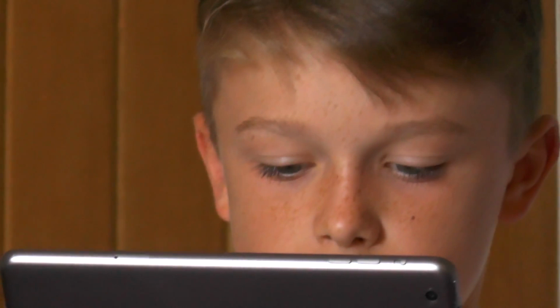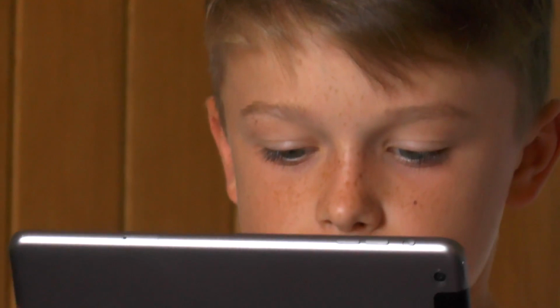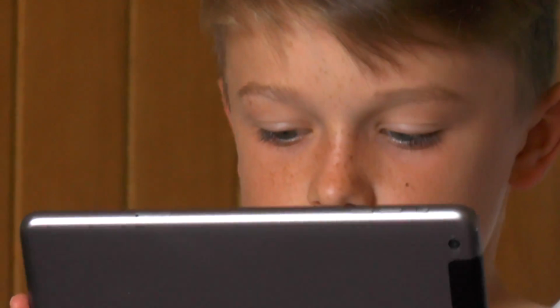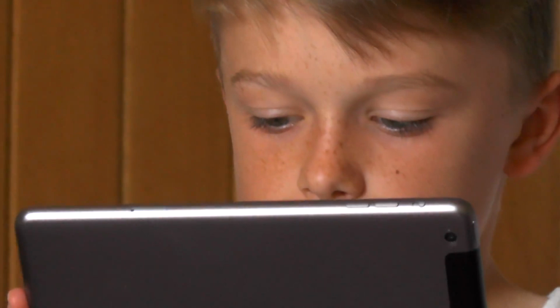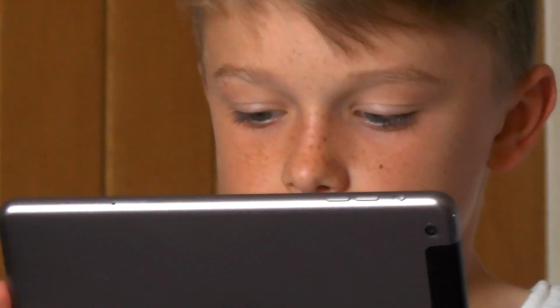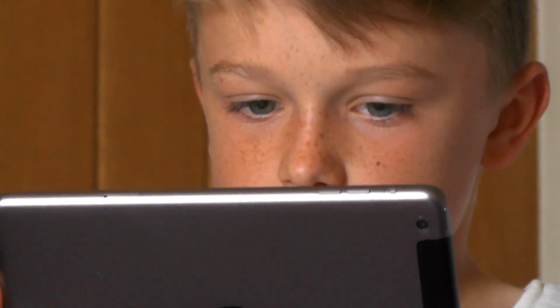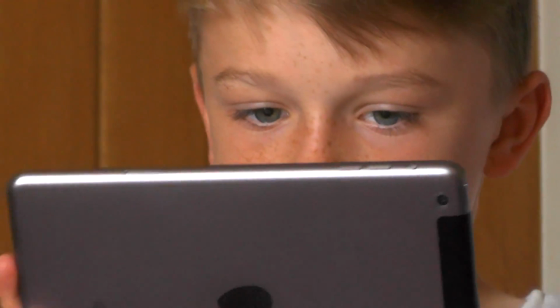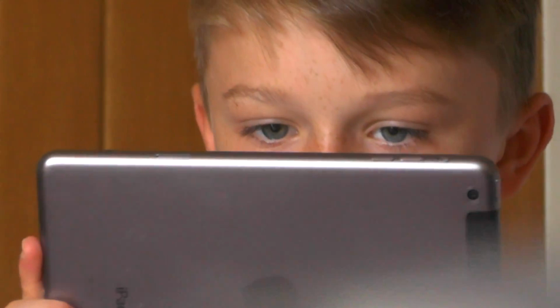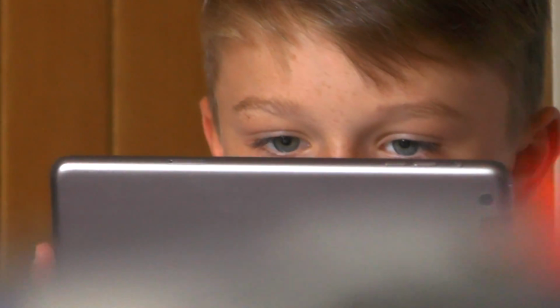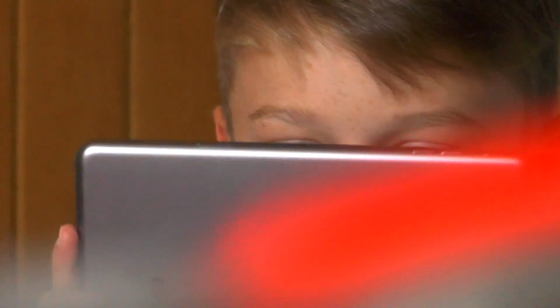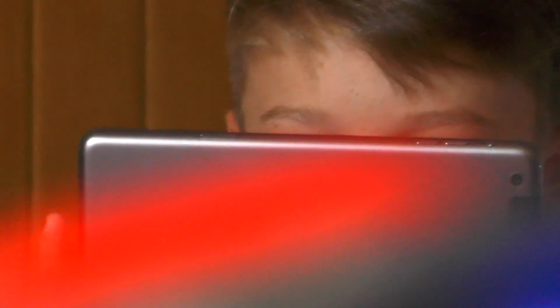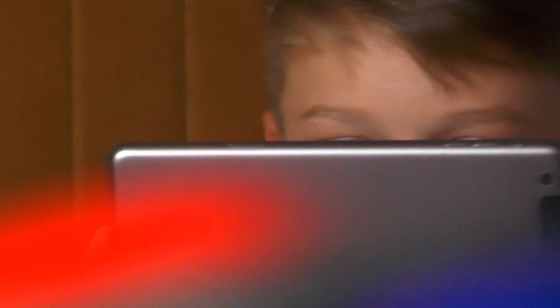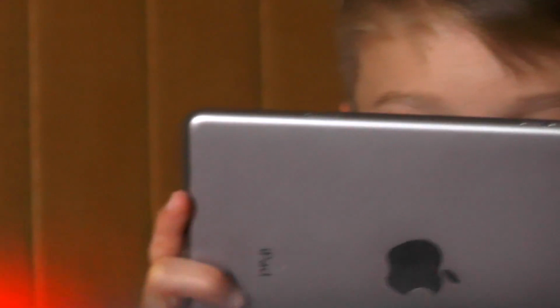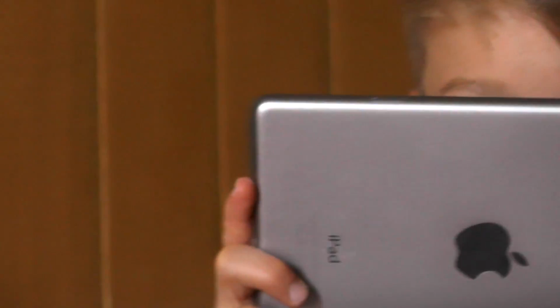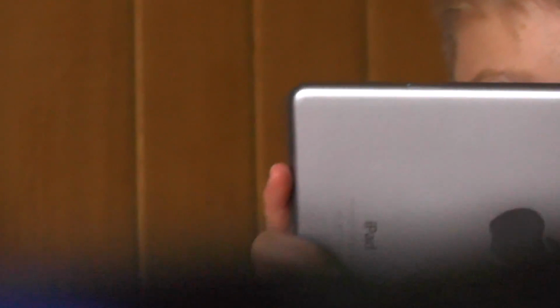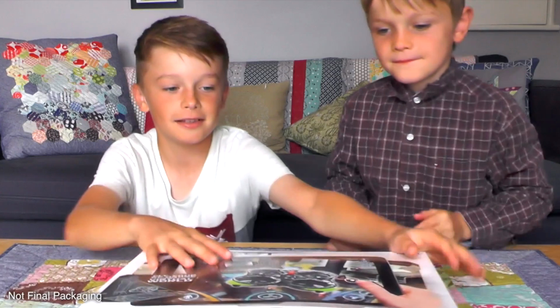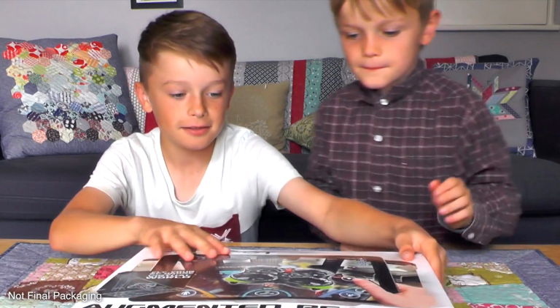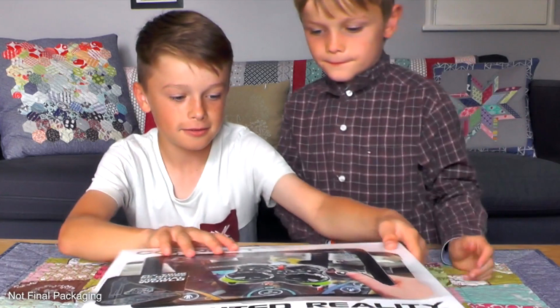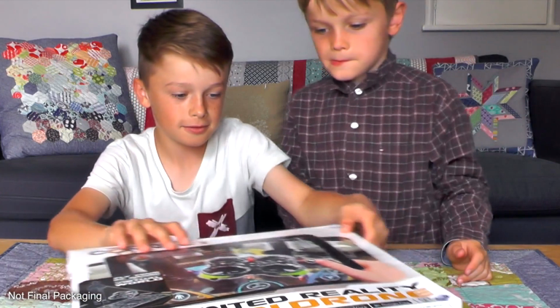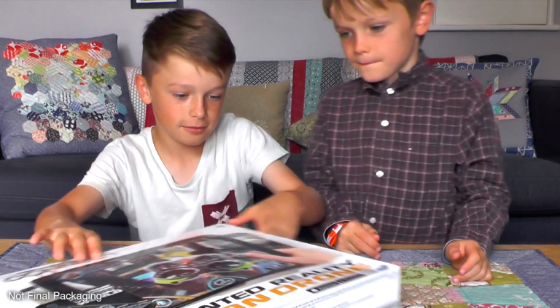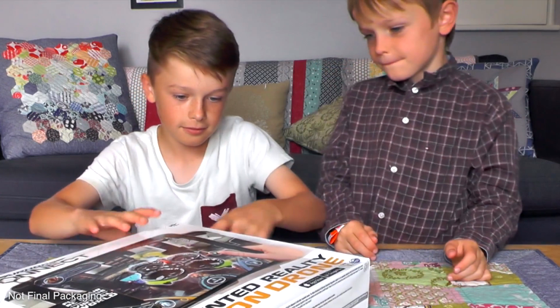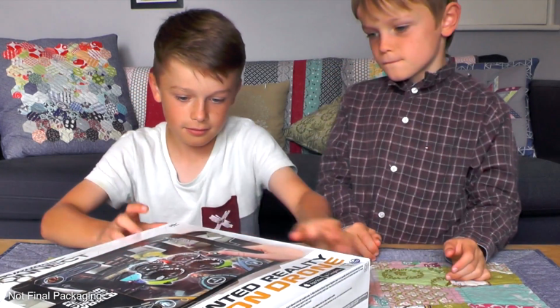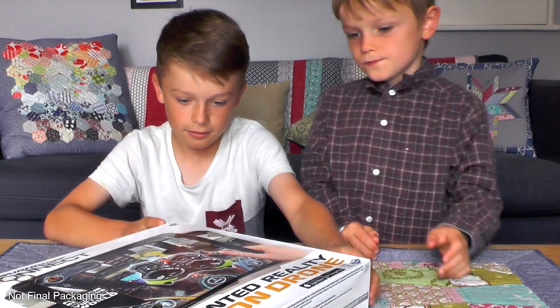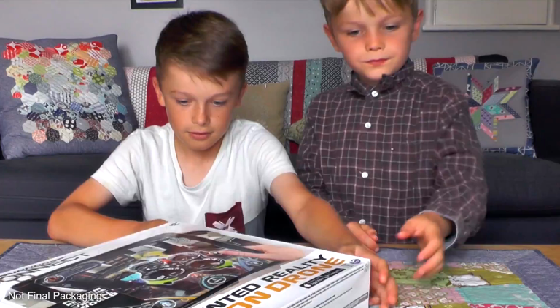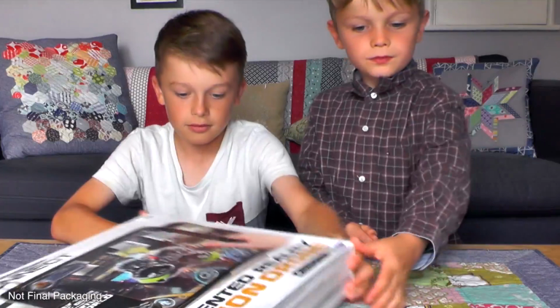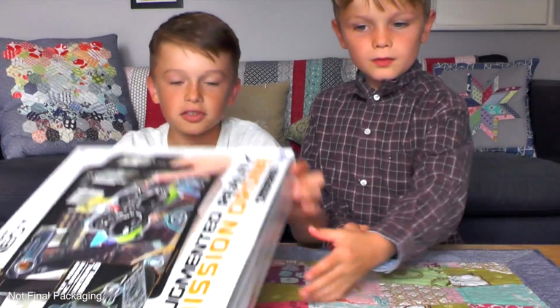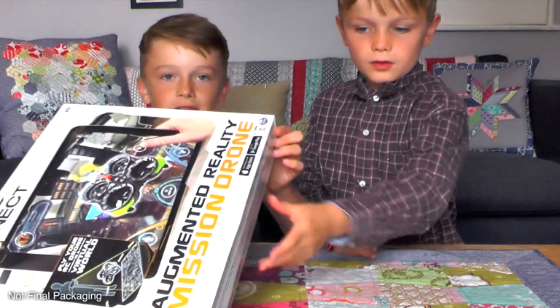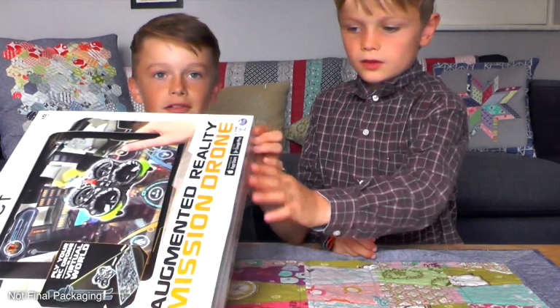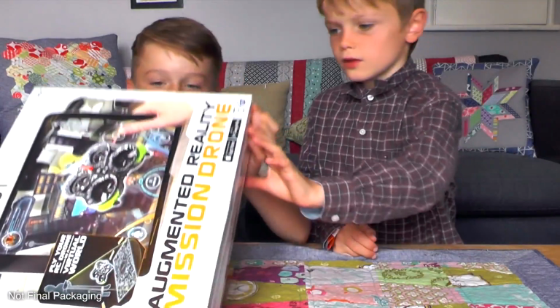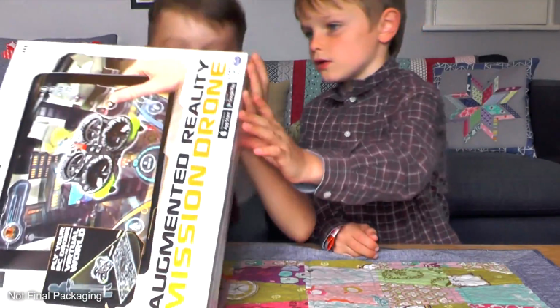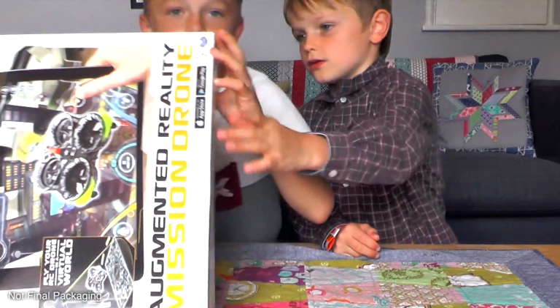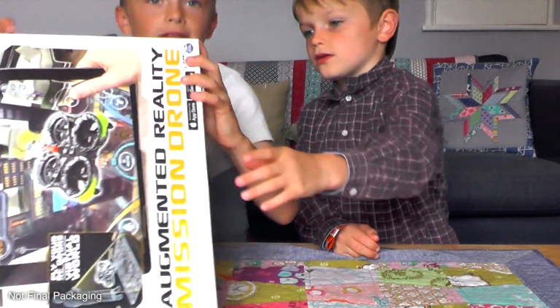So are you looking forward to trying this? Yes! Let's unbox it. This is going to be a quick guide to how to get started with Air Hogs Connect.